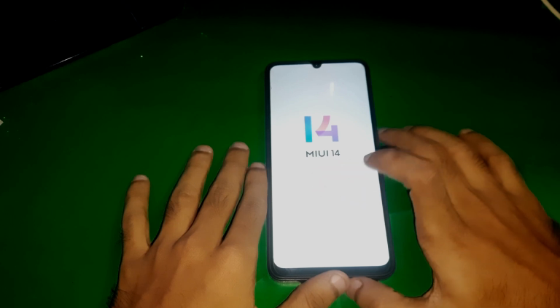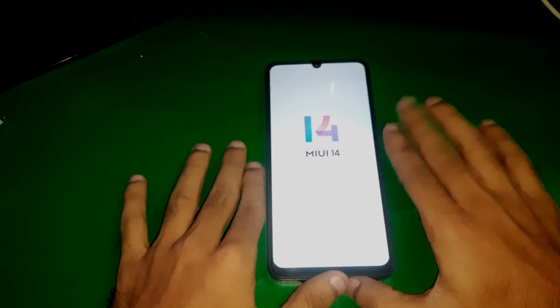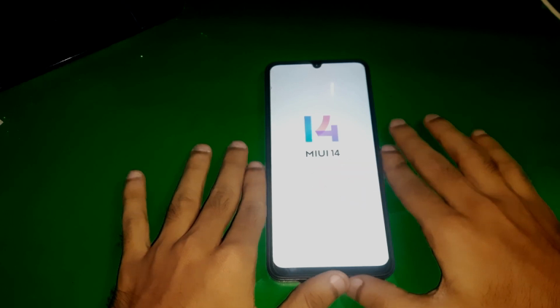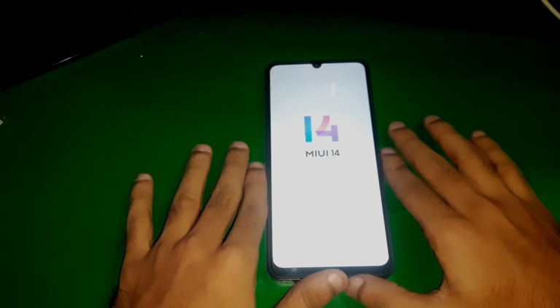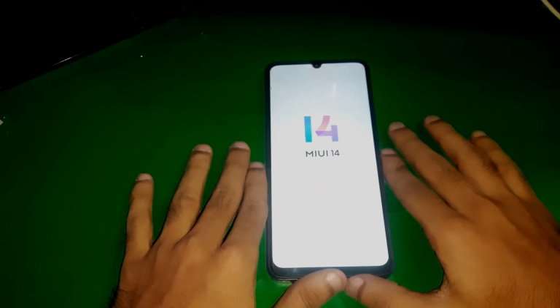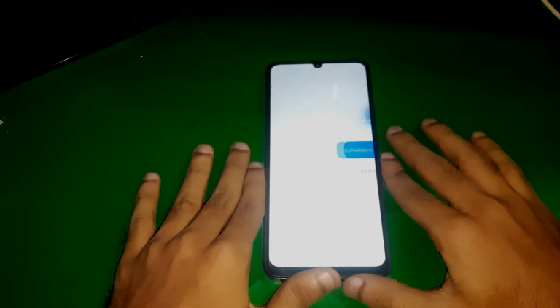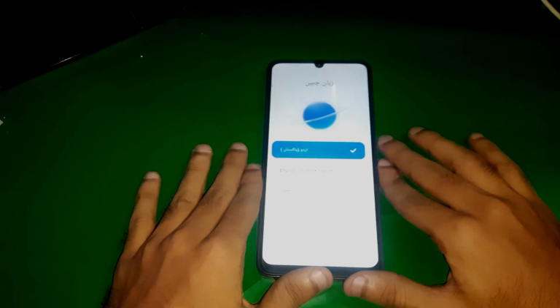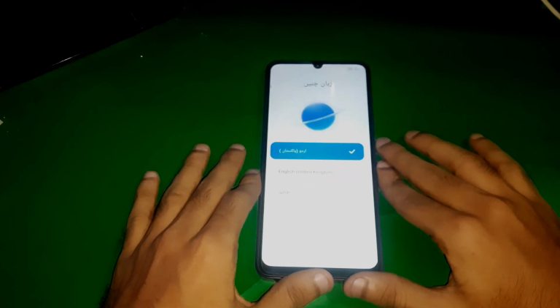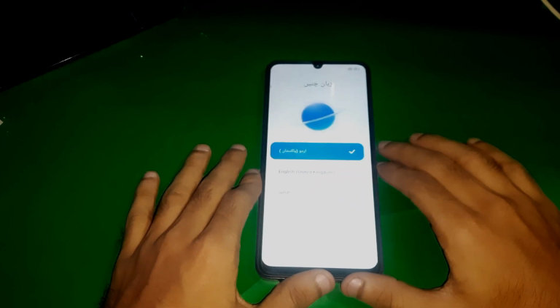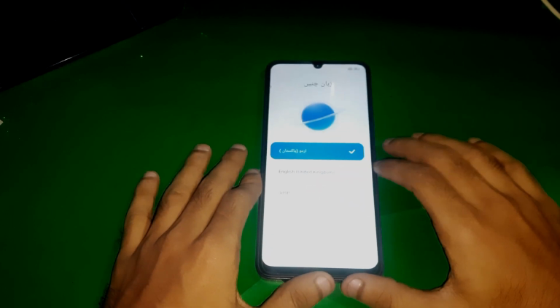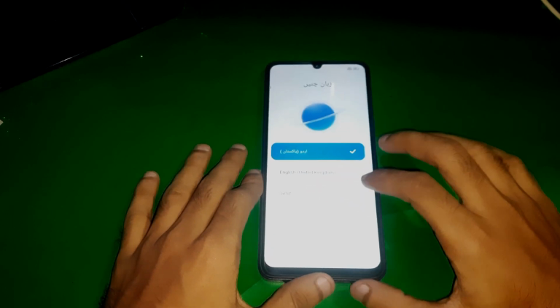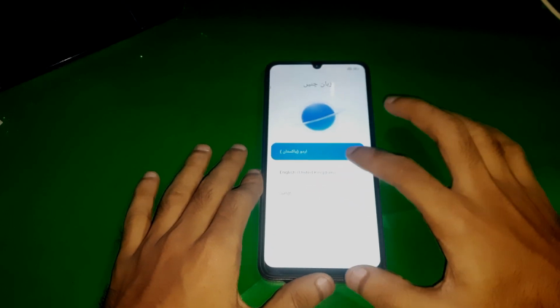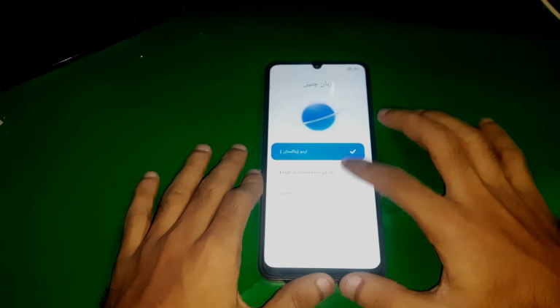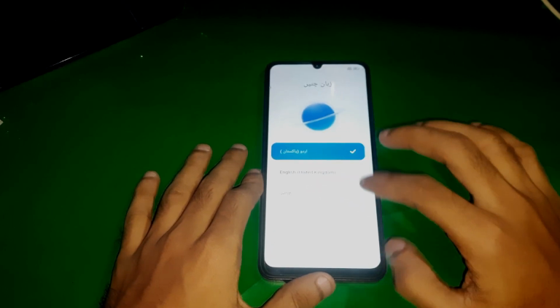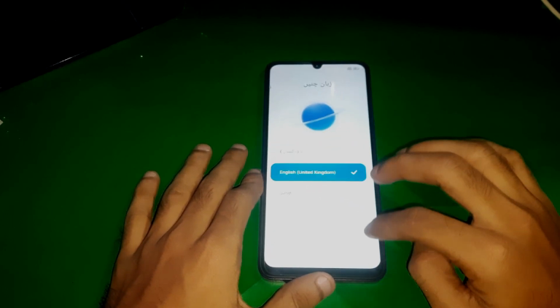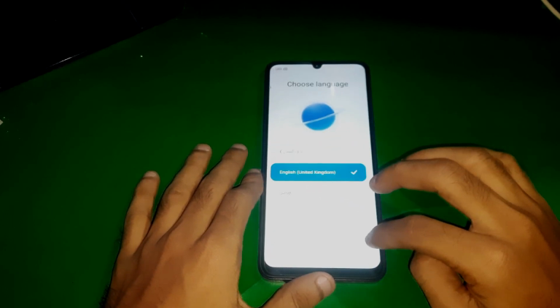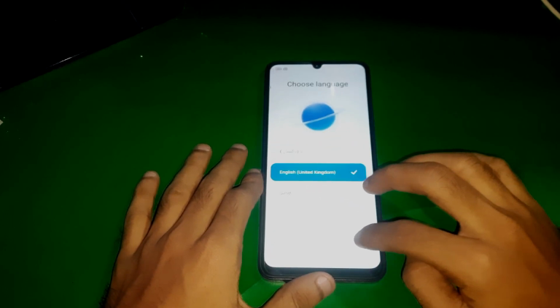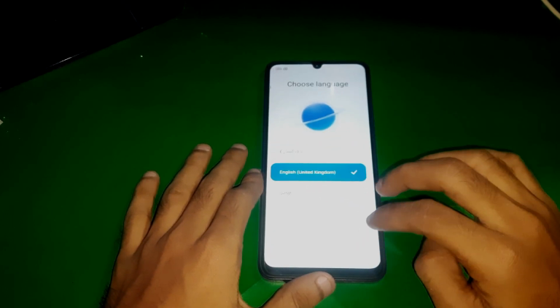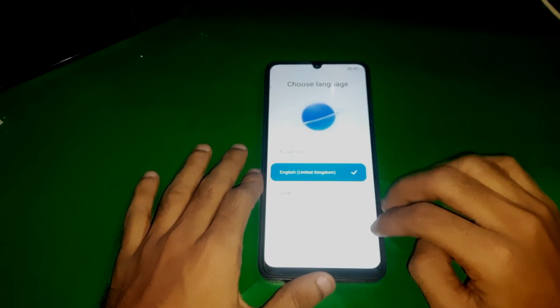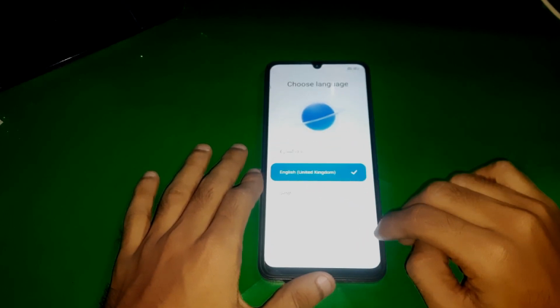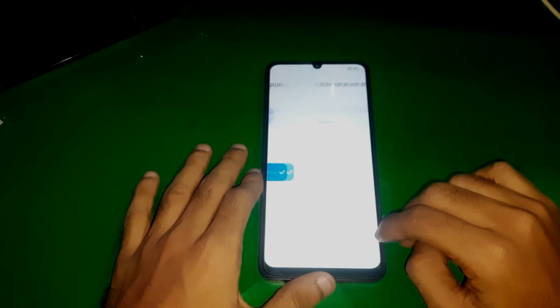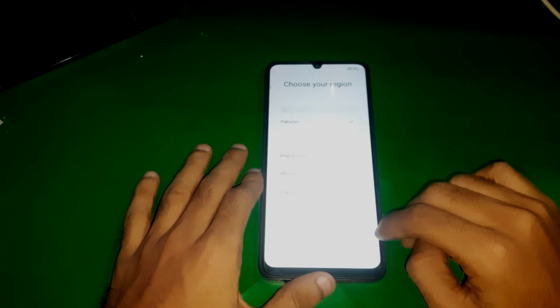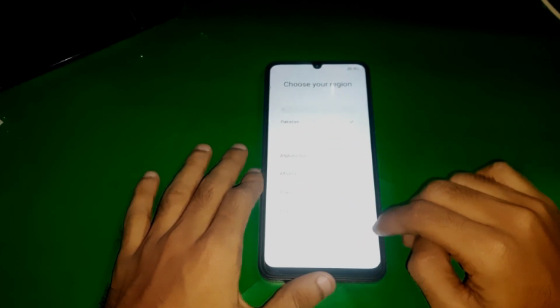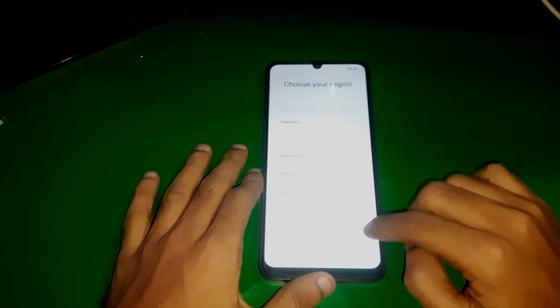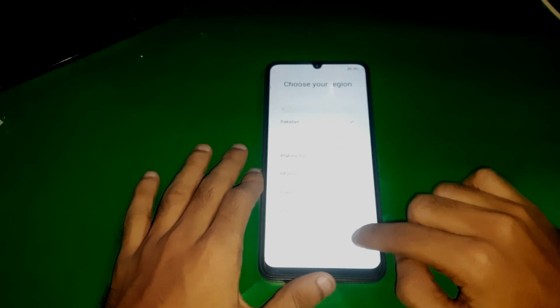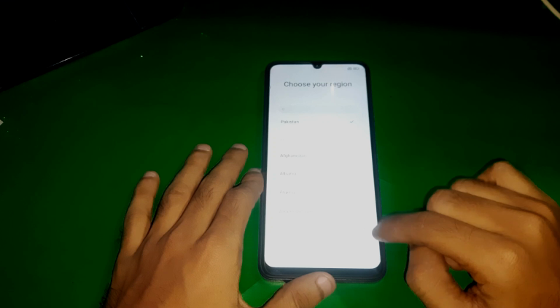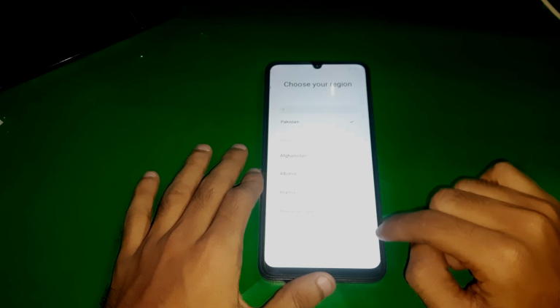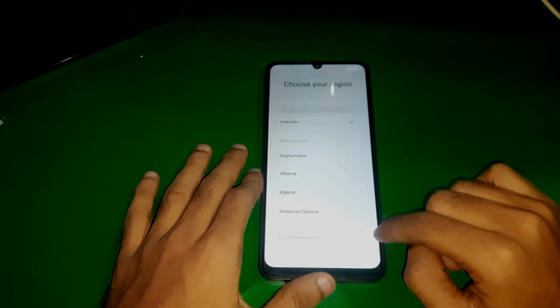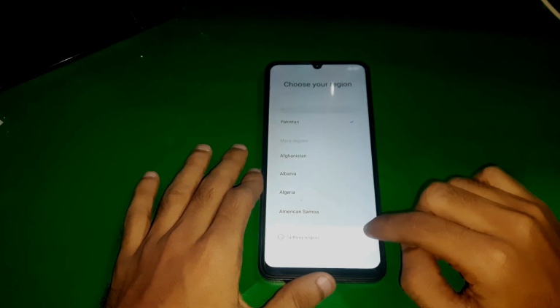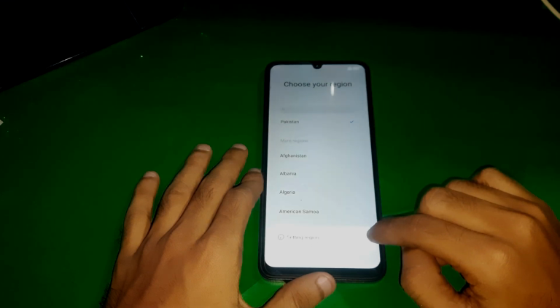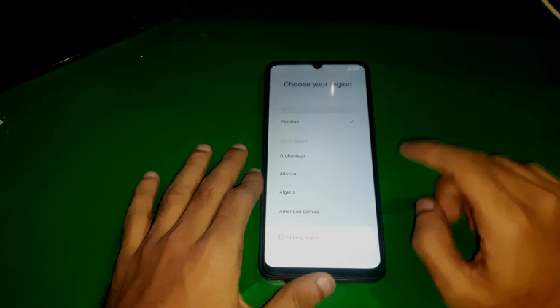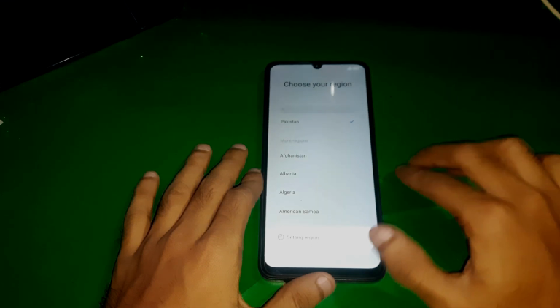Hey guys, welcome to Handy Channel. In this video we have the Redmi 13C and I'm going to show you how we can set up this phone.